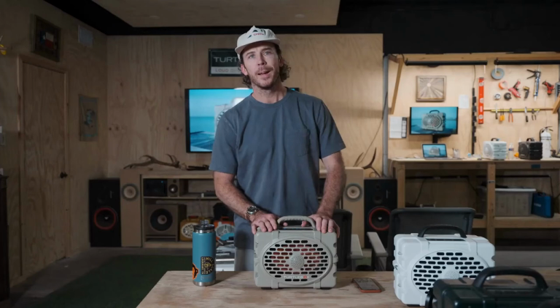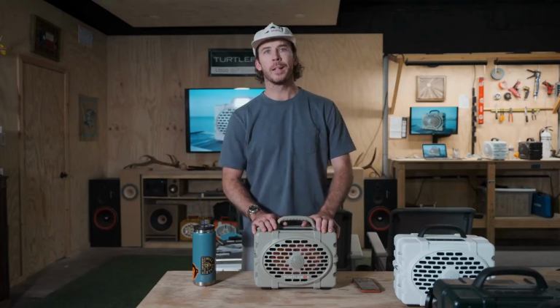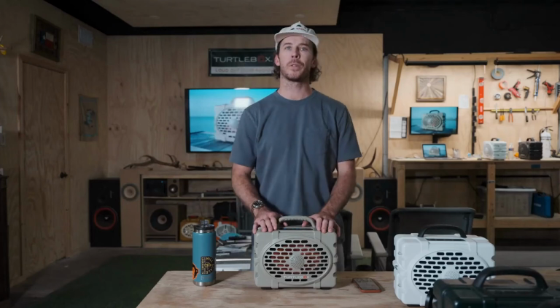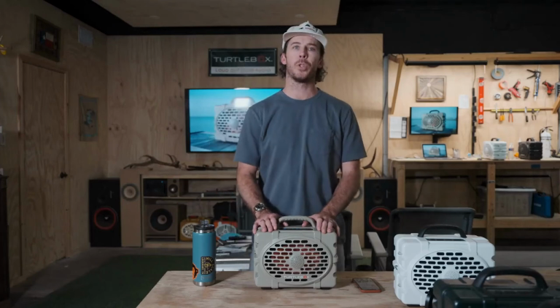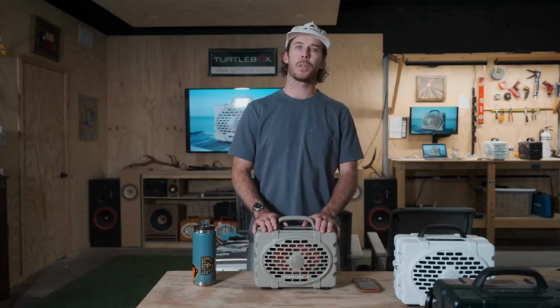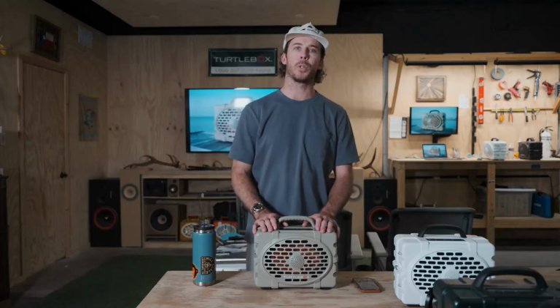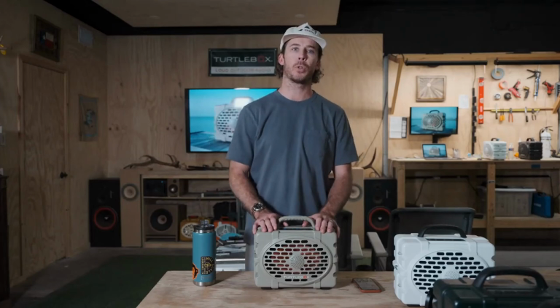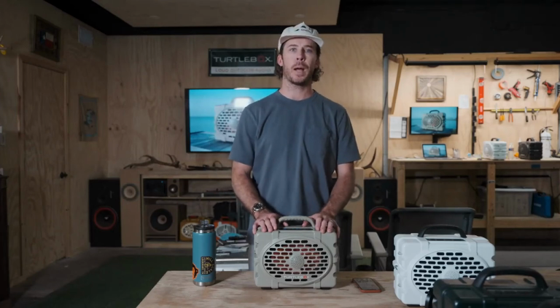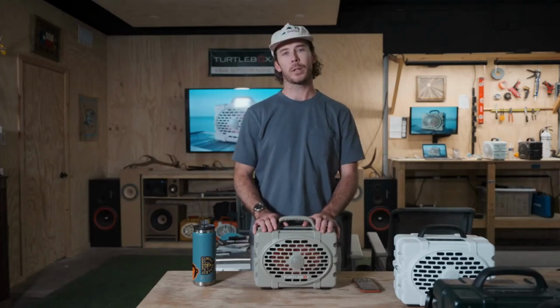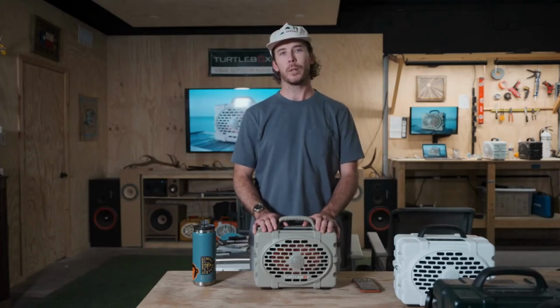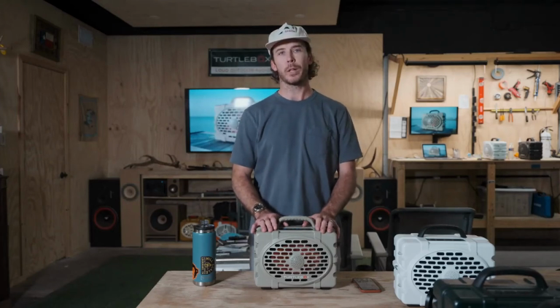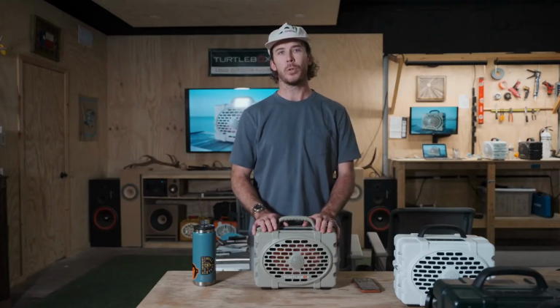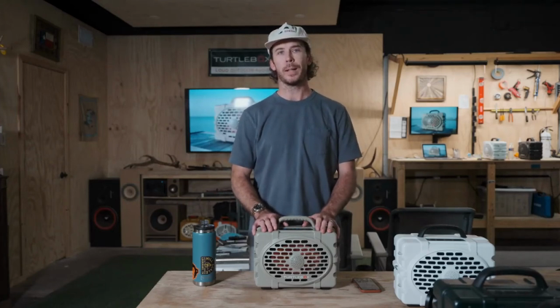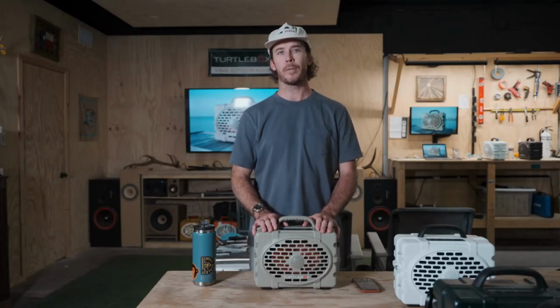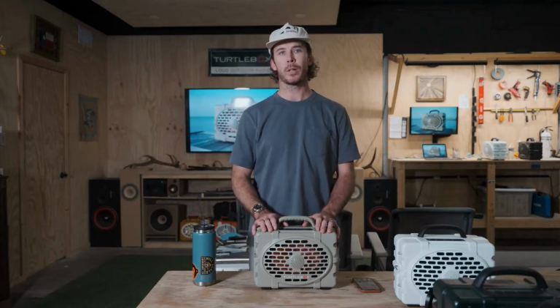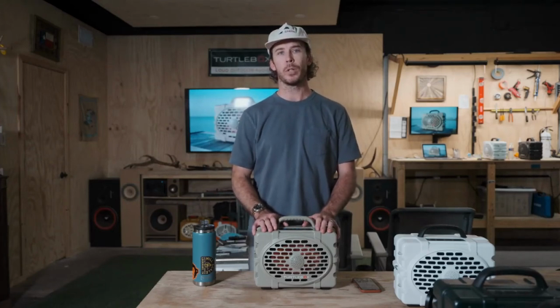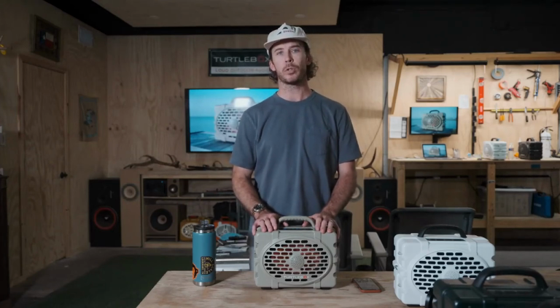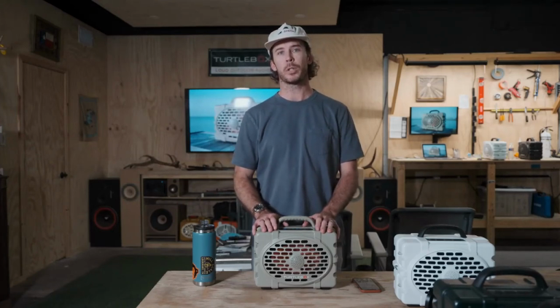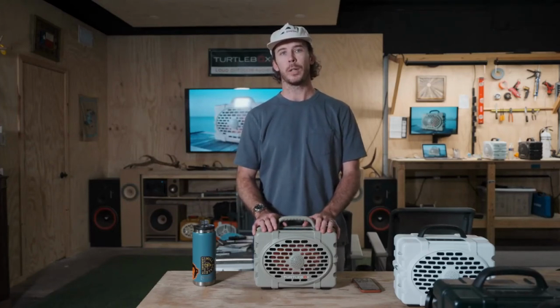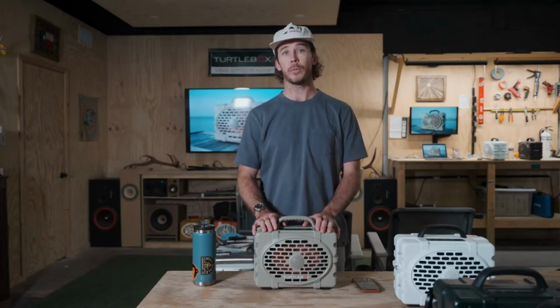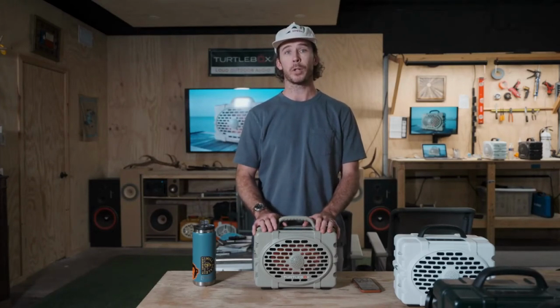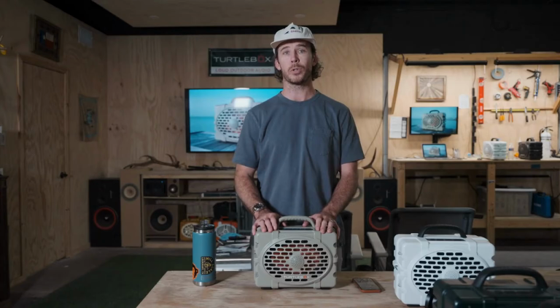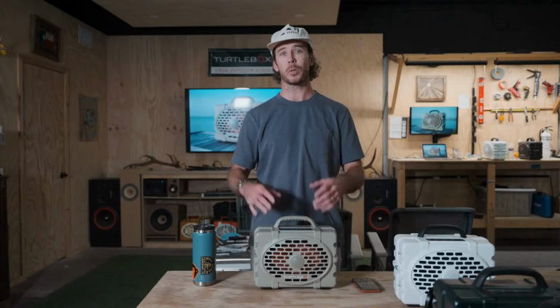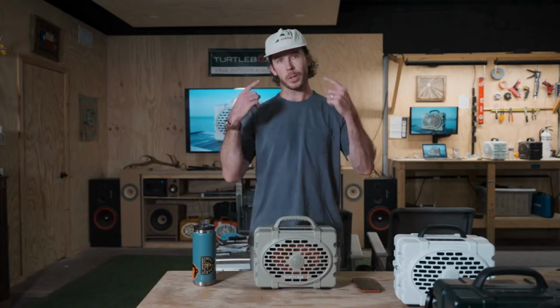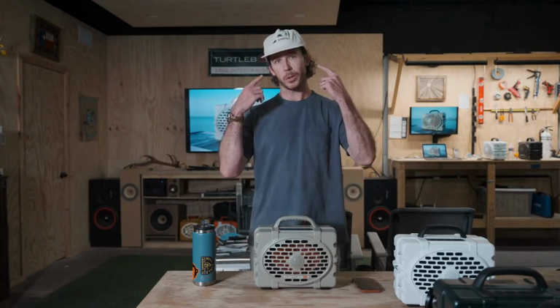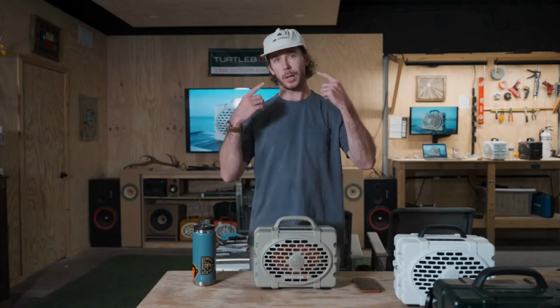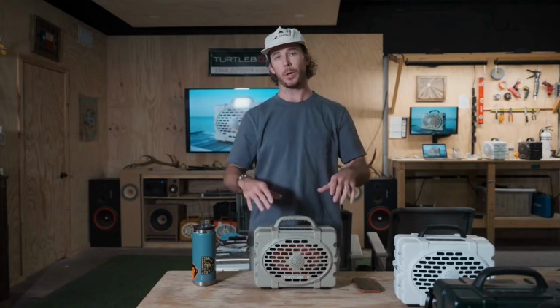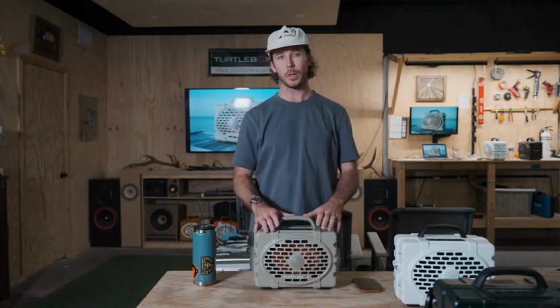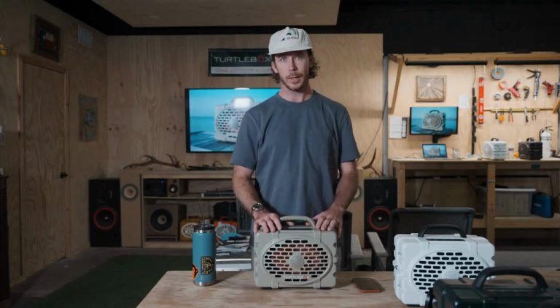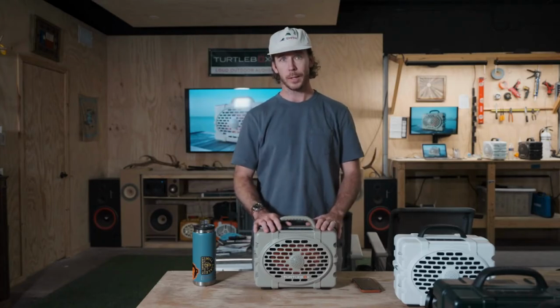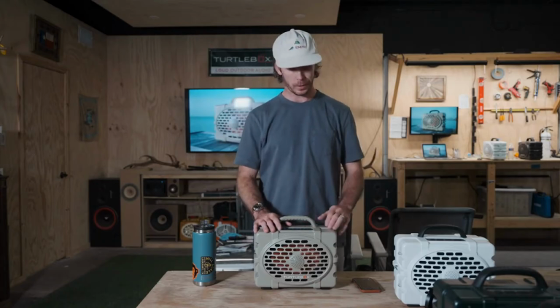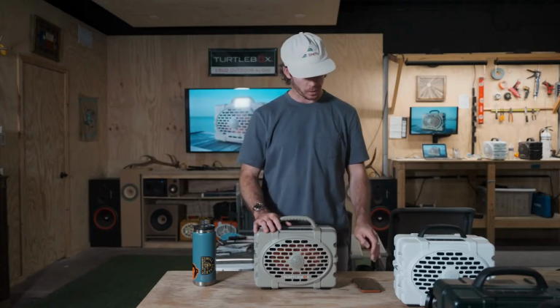Hey guys, this is Jonathan with TurtleBox, bringing you a live audio demonstration today. For best results, please throw in some headphones. Let's kick it off.